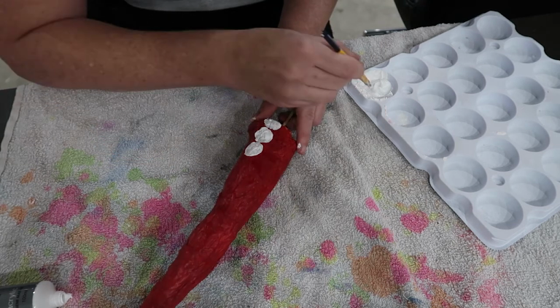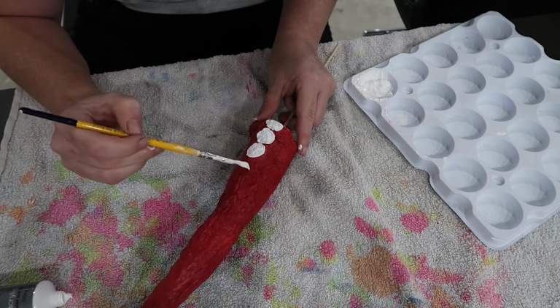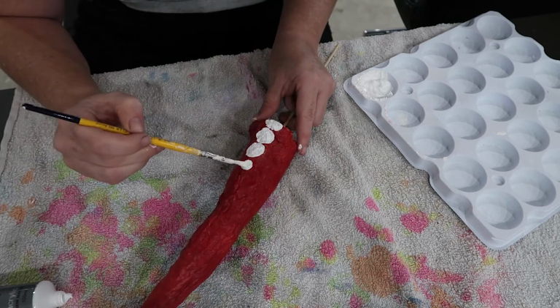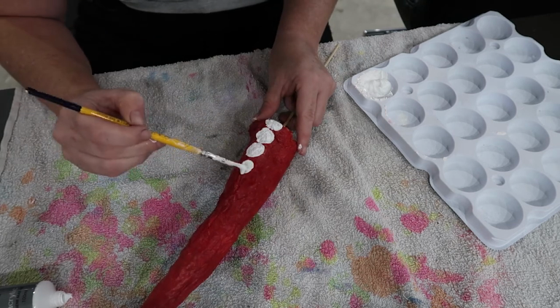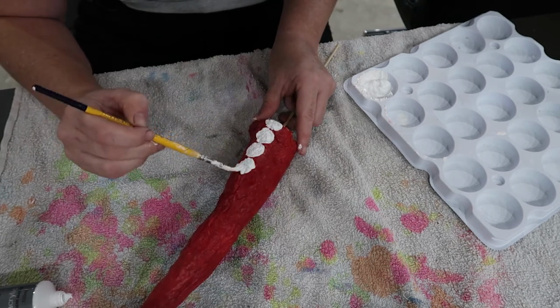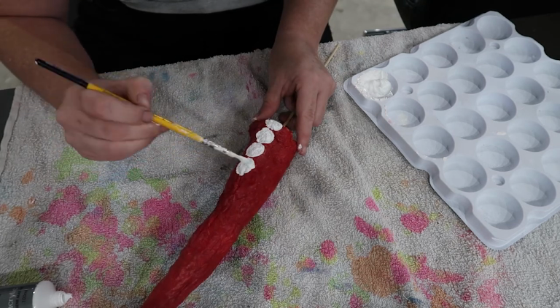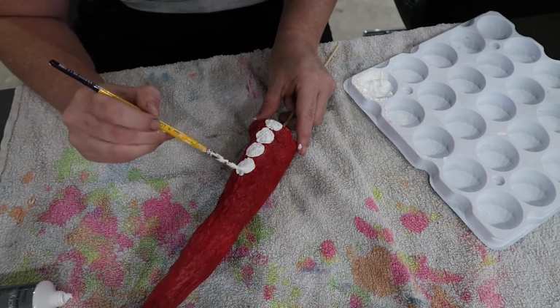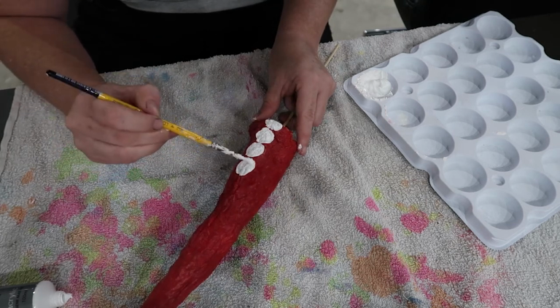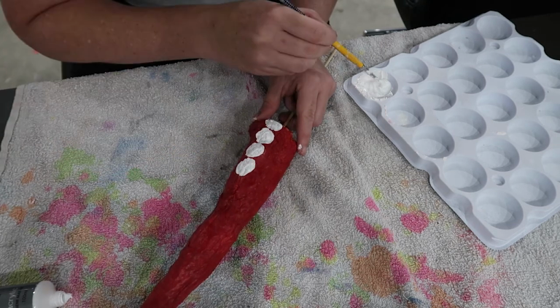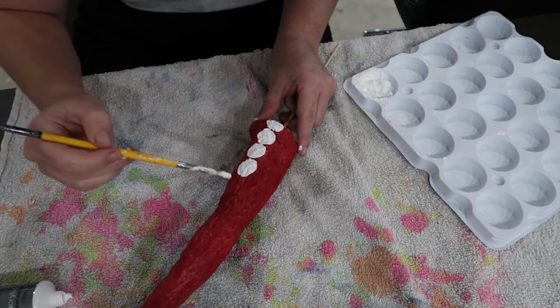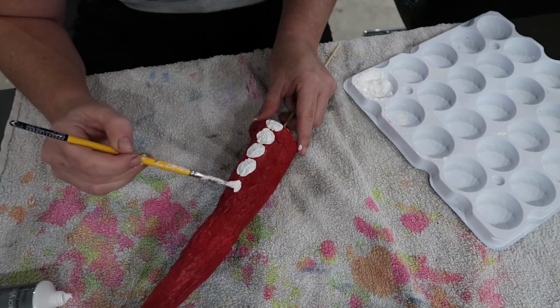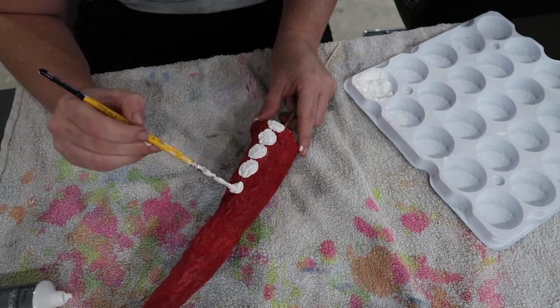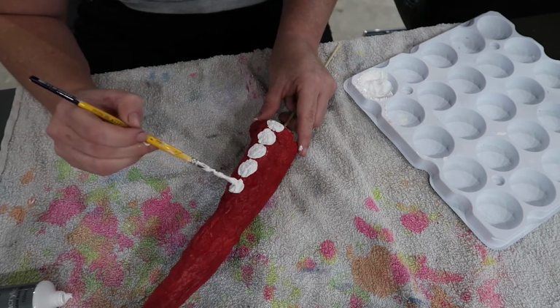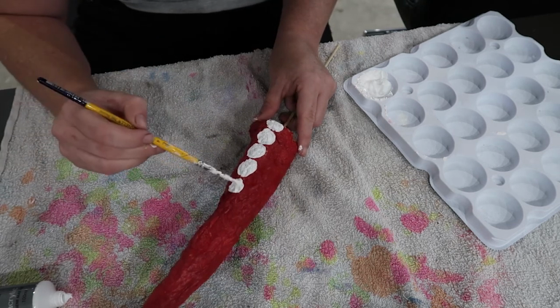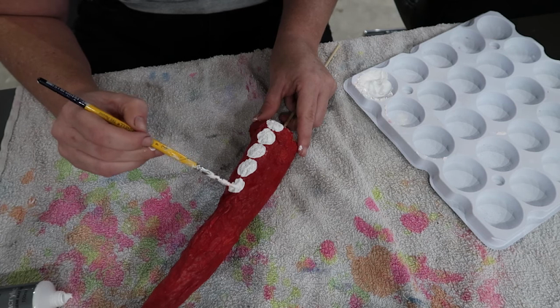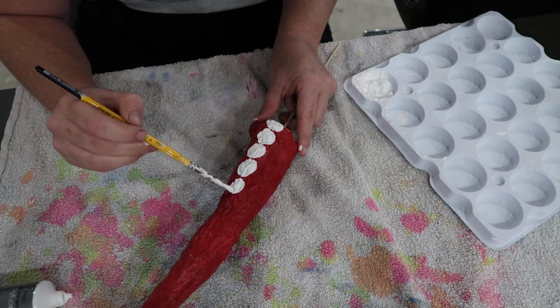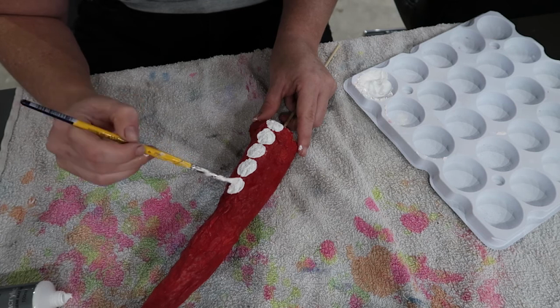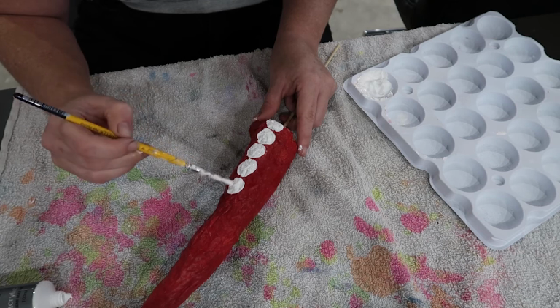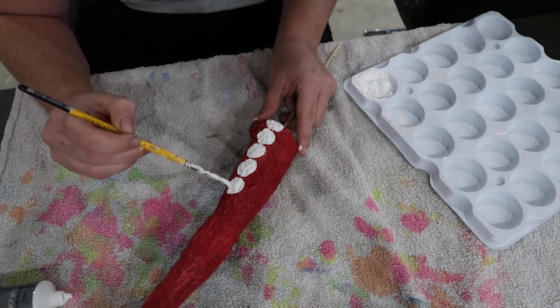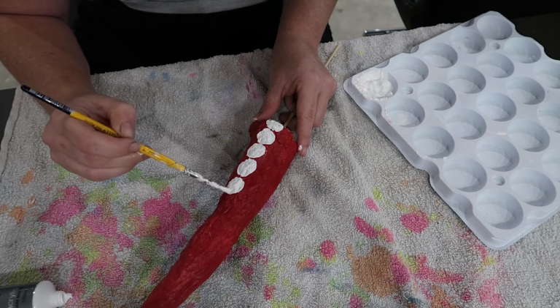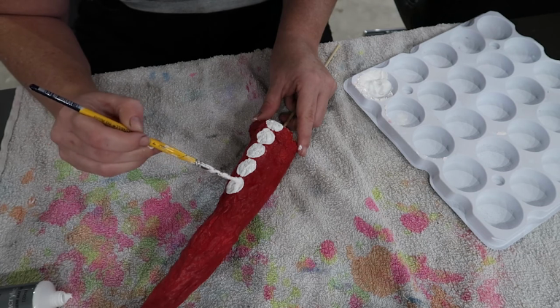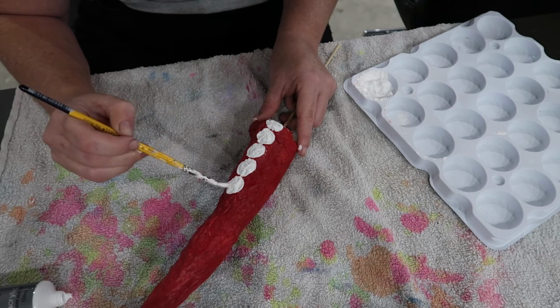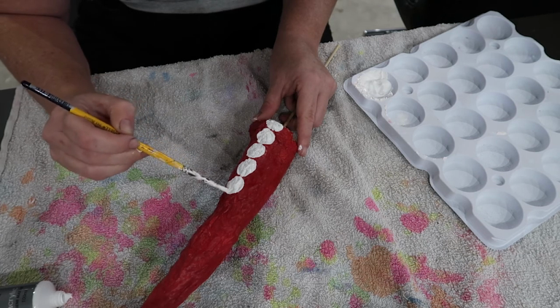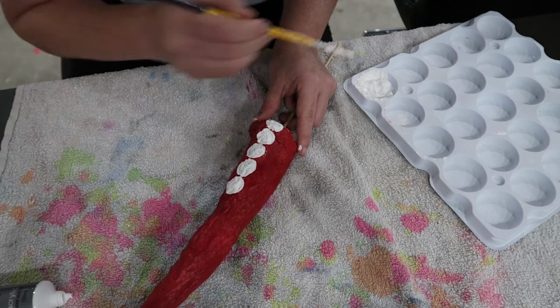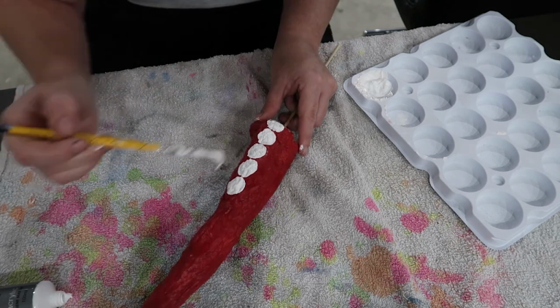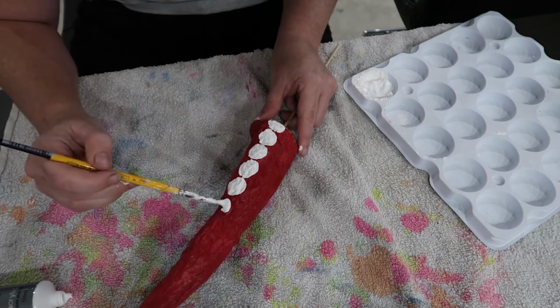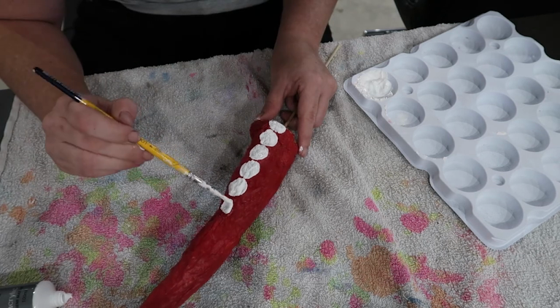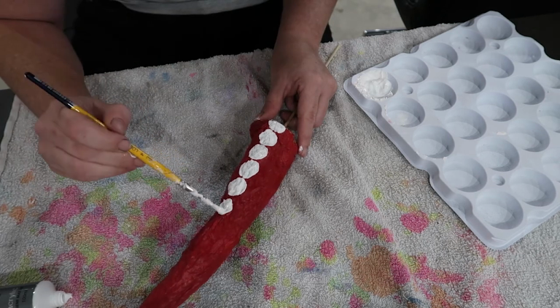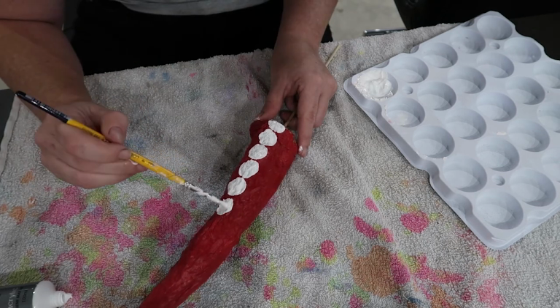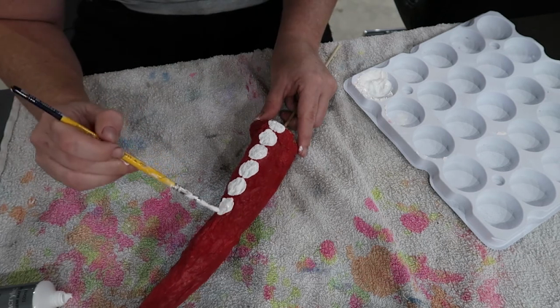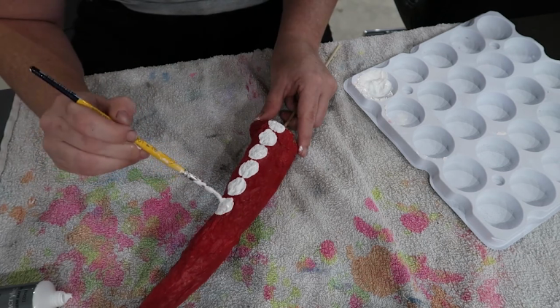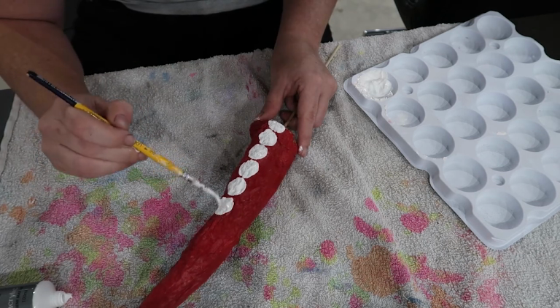My goal was to mimic her aesthetic by using larger dots, going into smaller dots and then back out into larger dots.